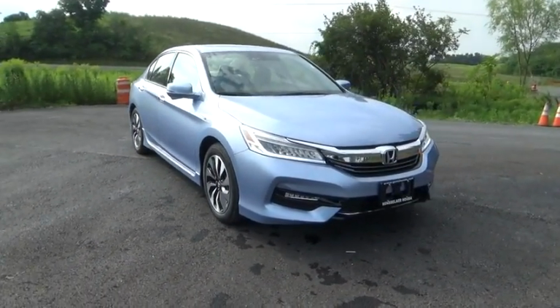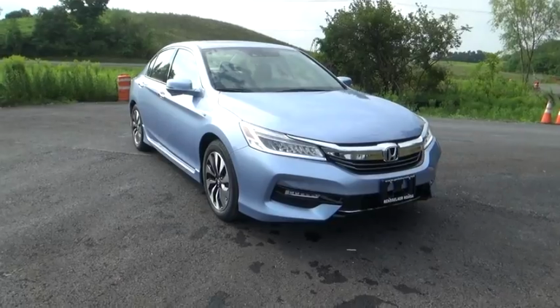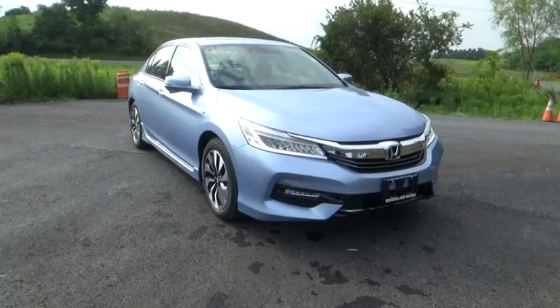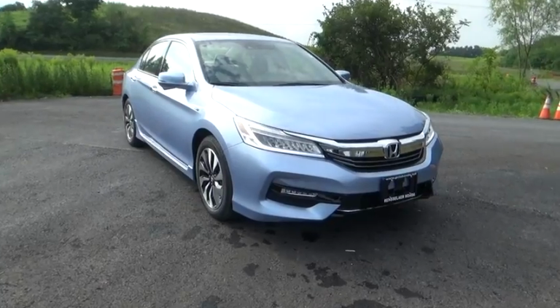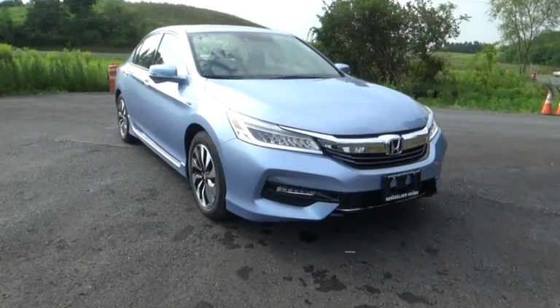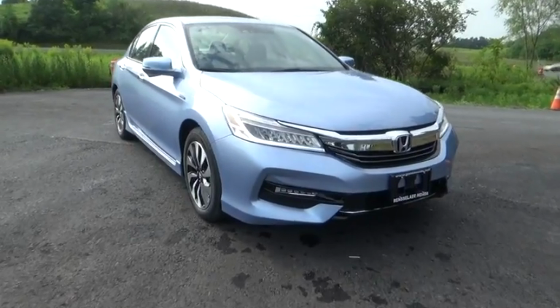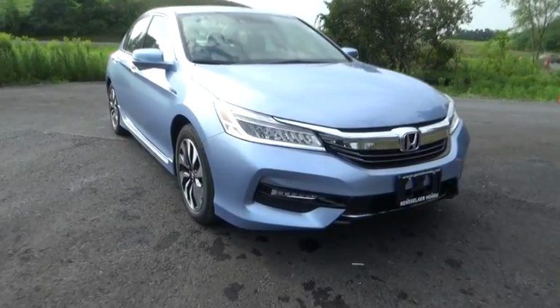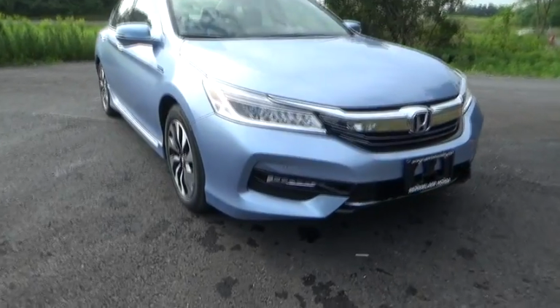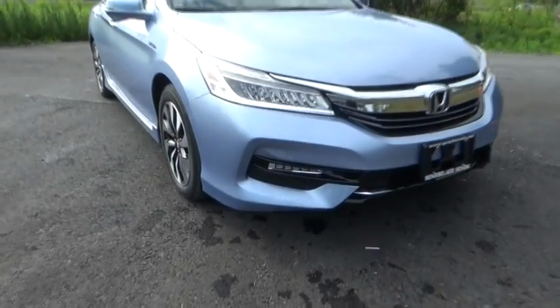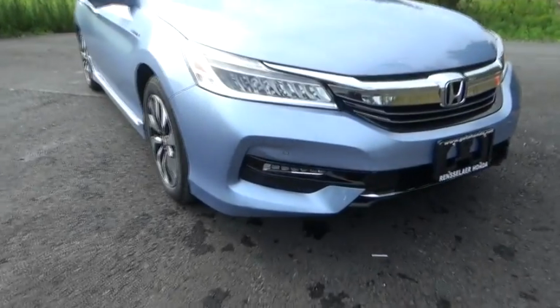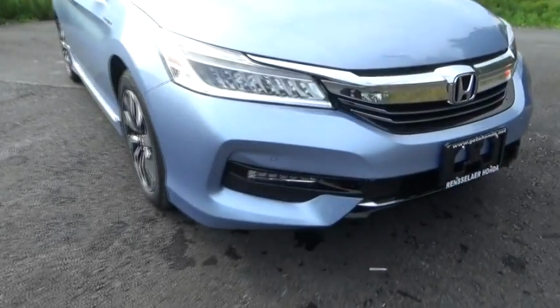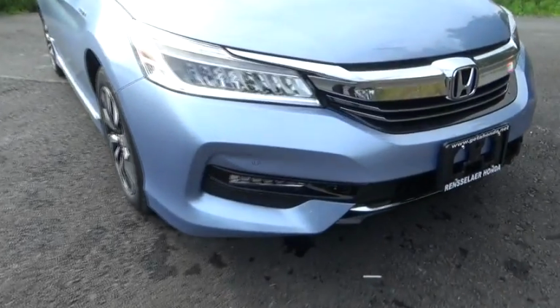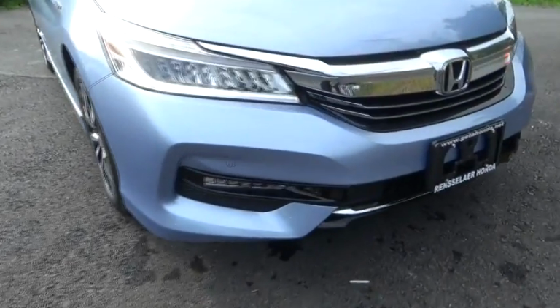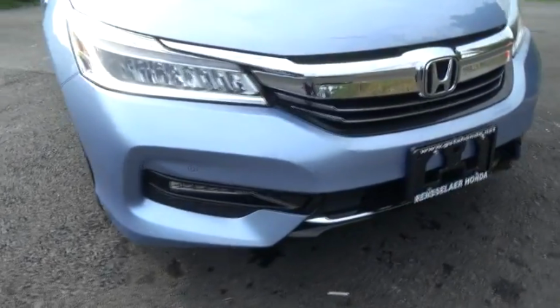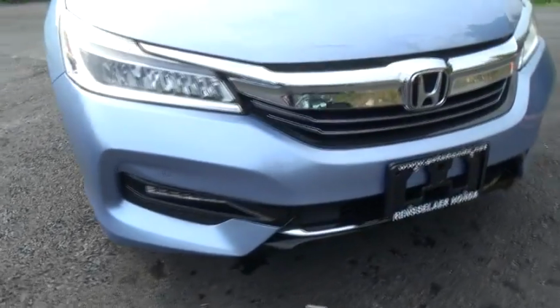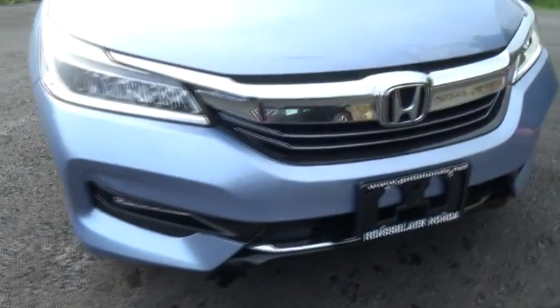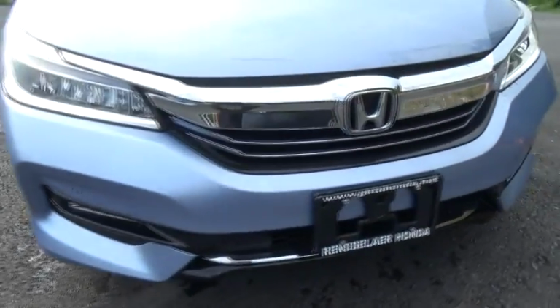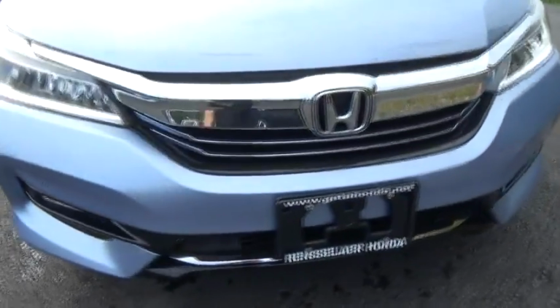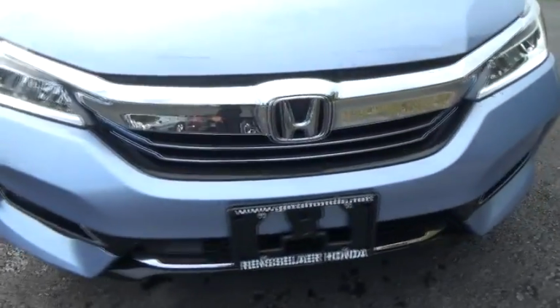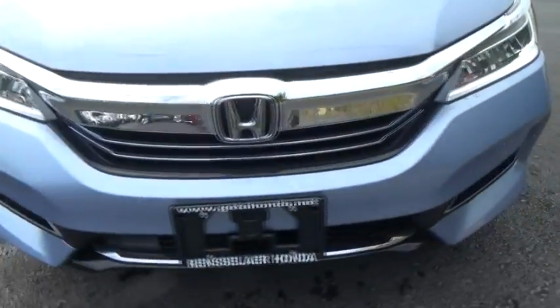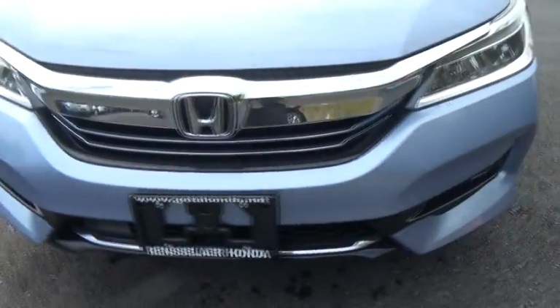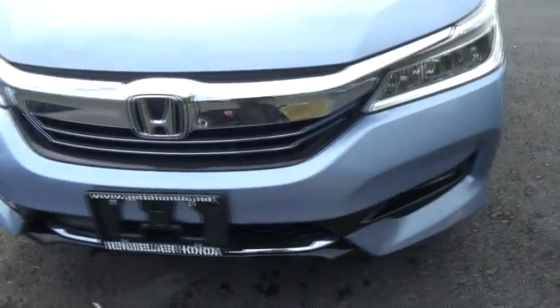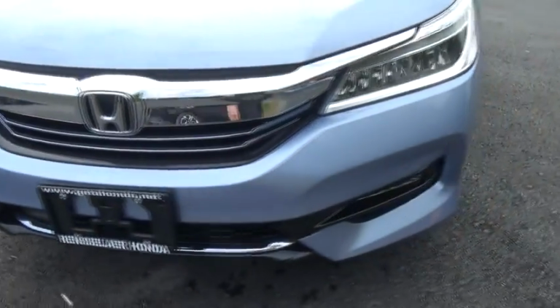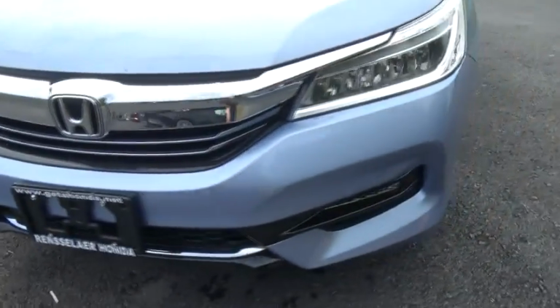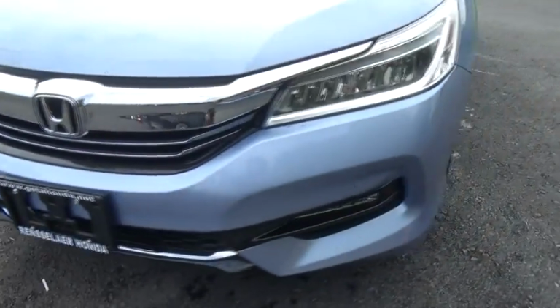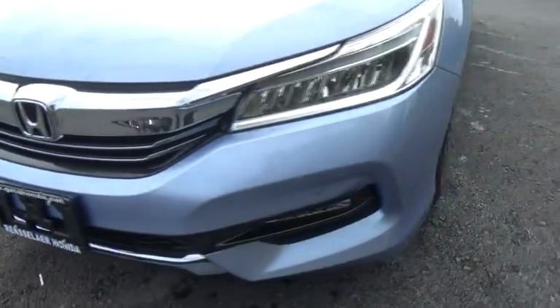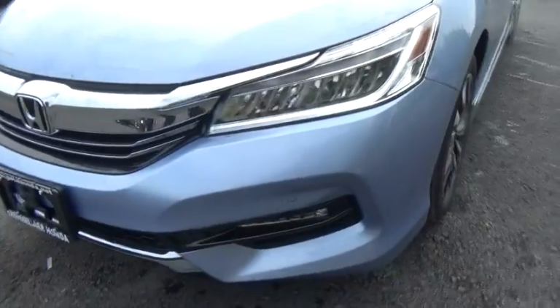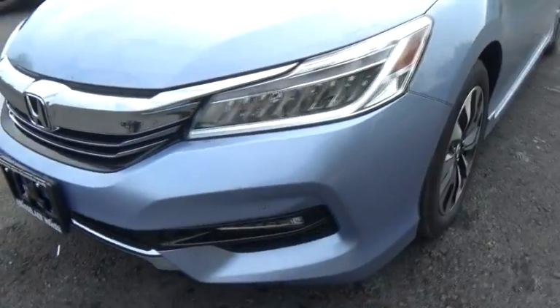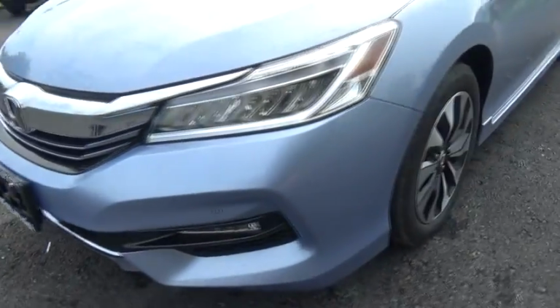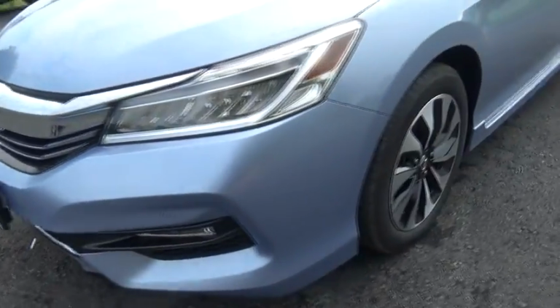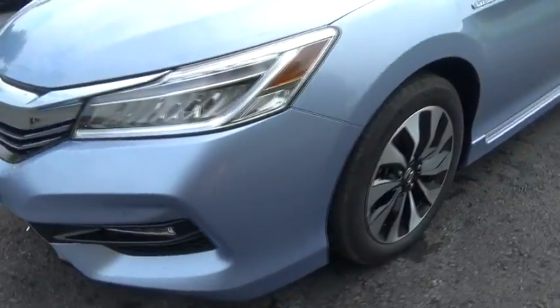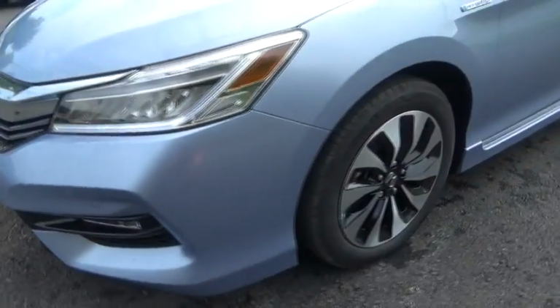This beauty will even make your house keys jealous. Drive it today at Rensselaer Honda — it is simply better.